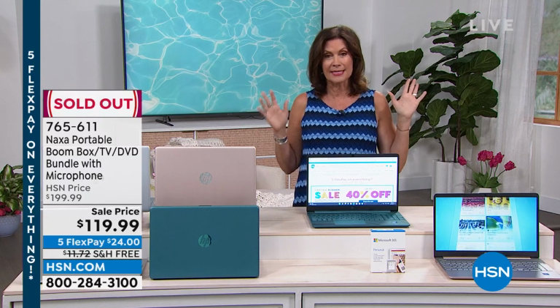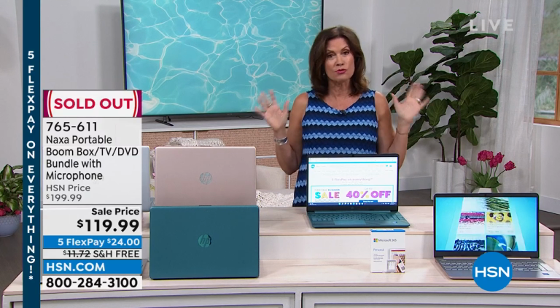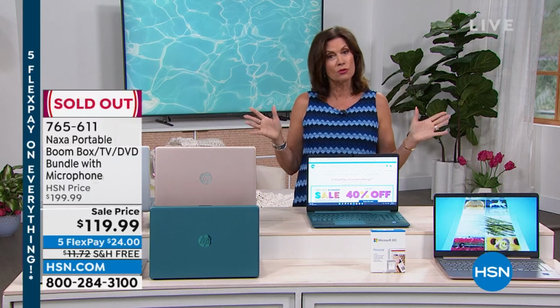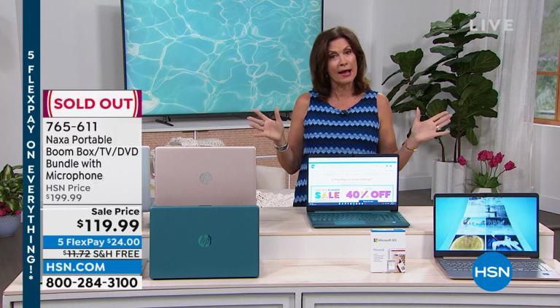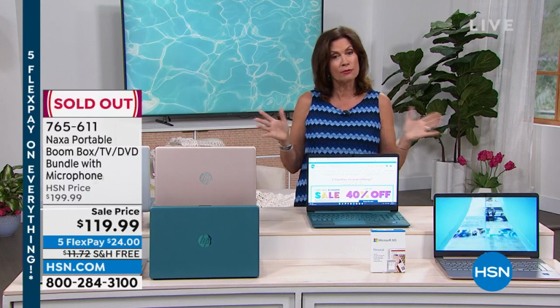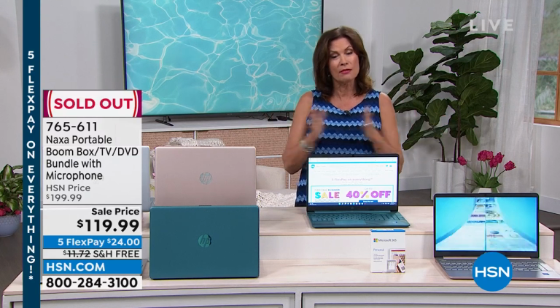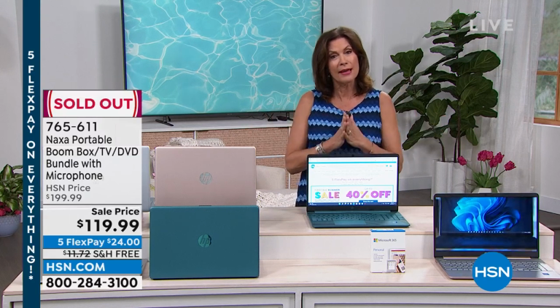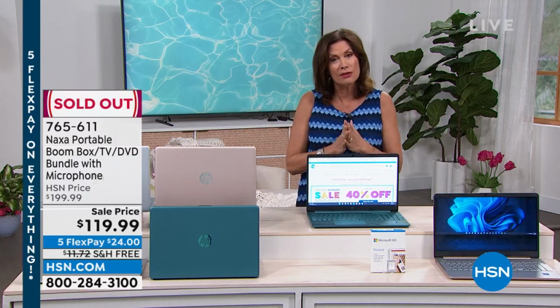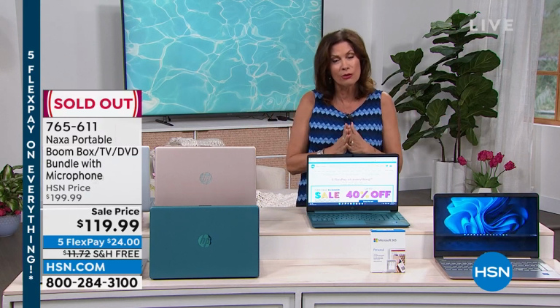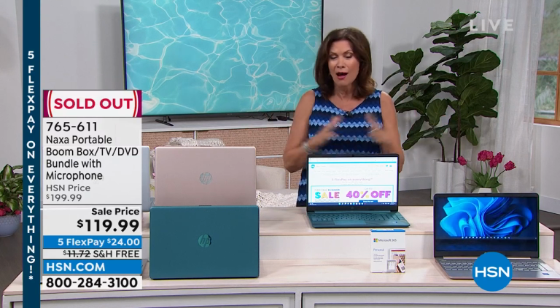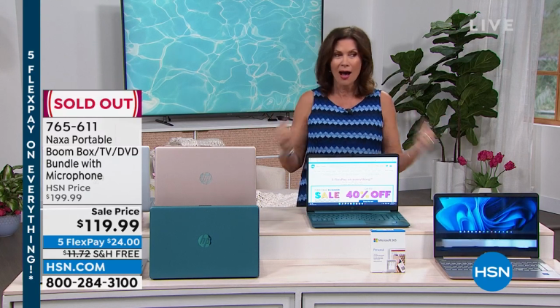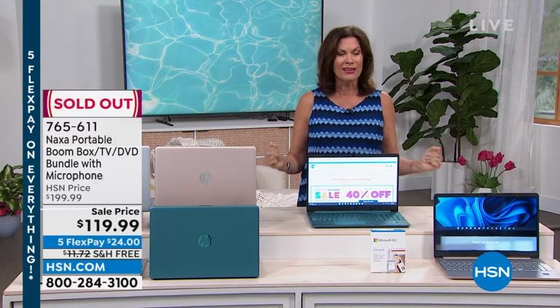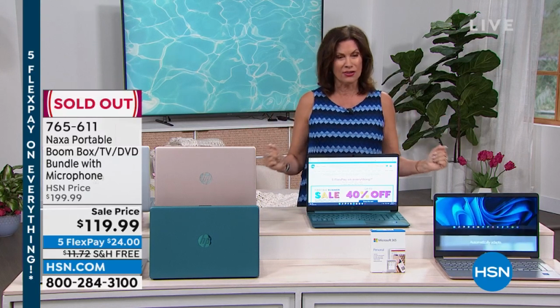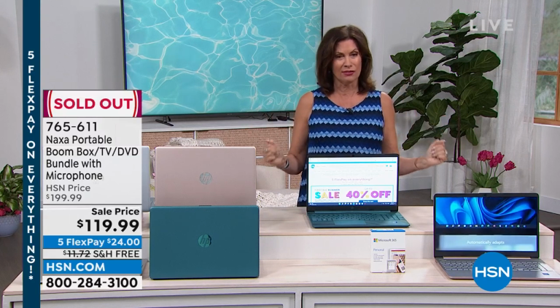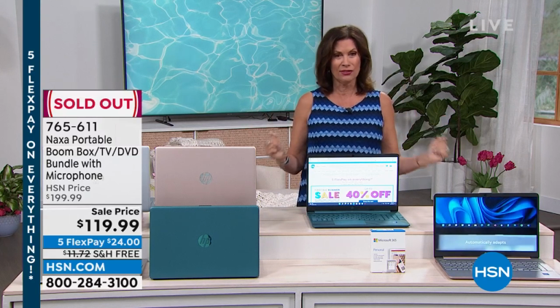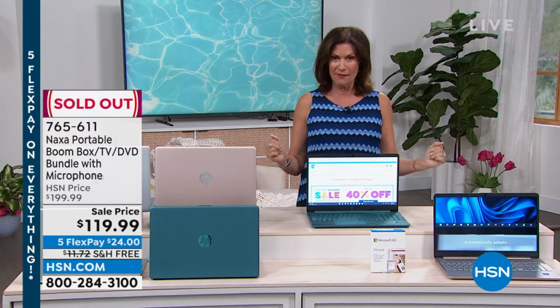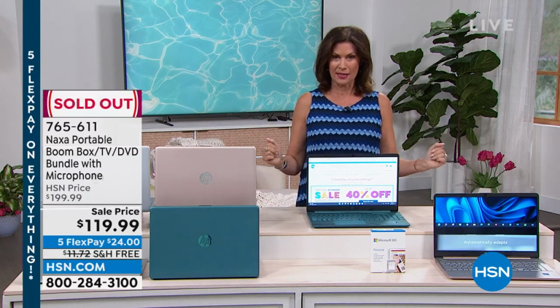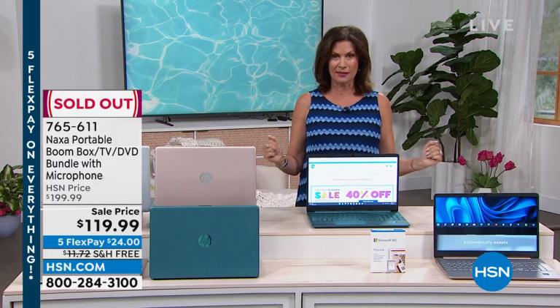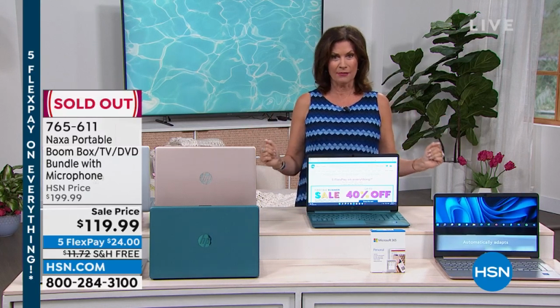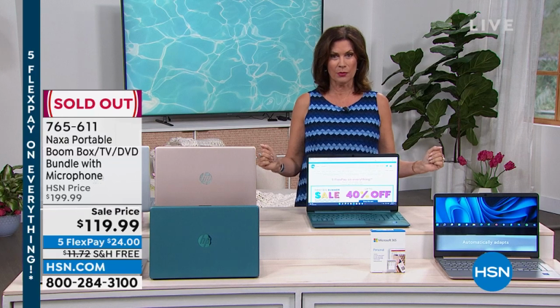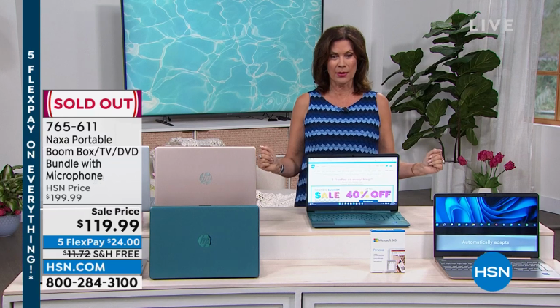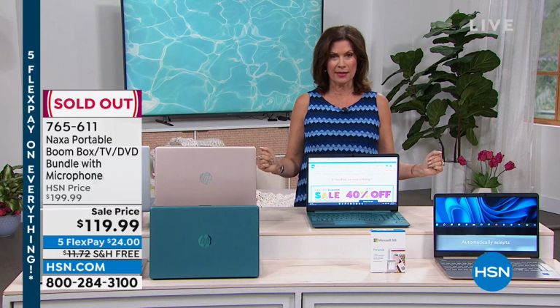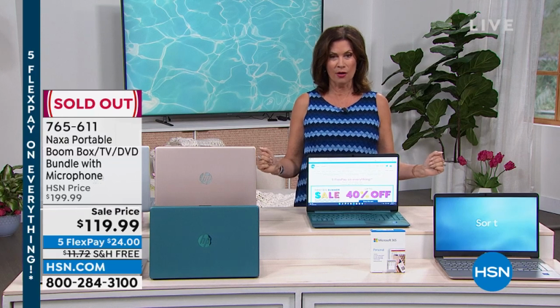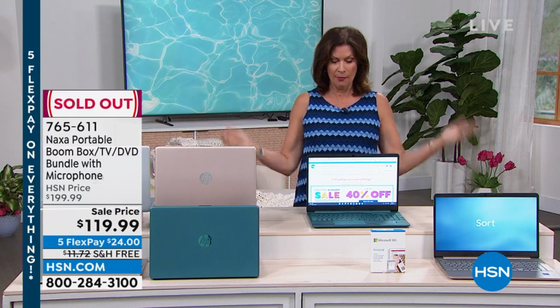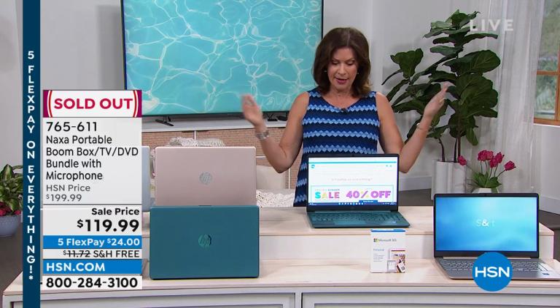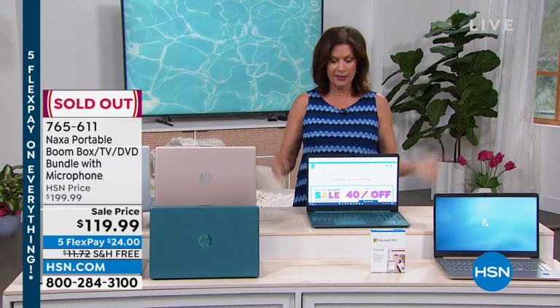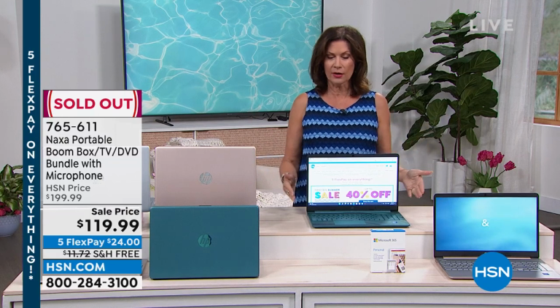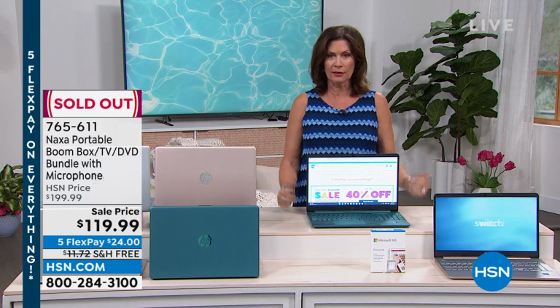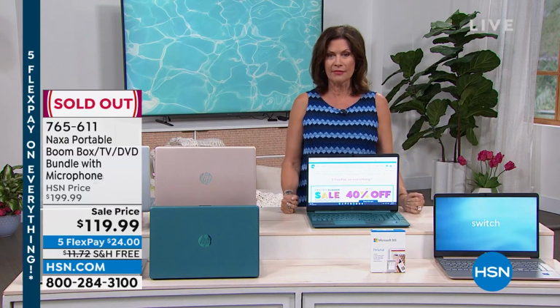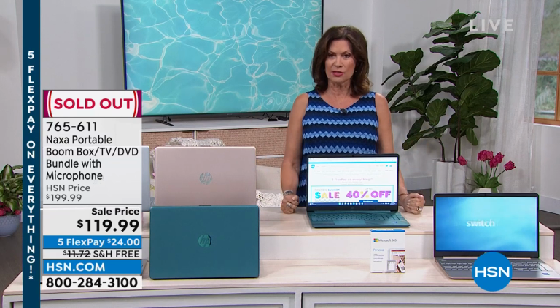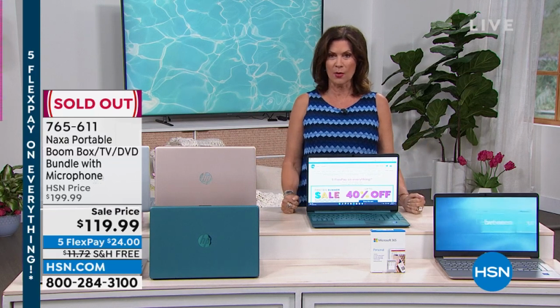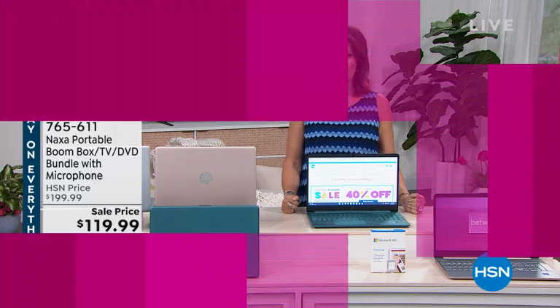I need to give you another update on our boom box — it has now sold out. We thank you, and I think you're going to love it when you get that home.